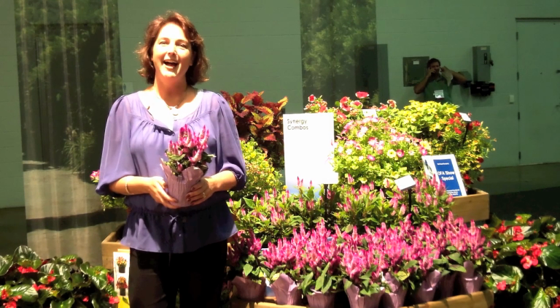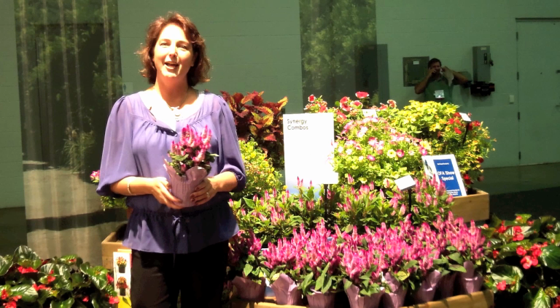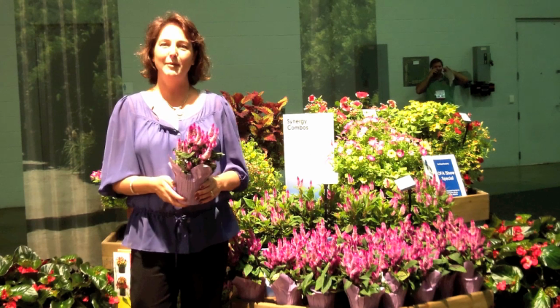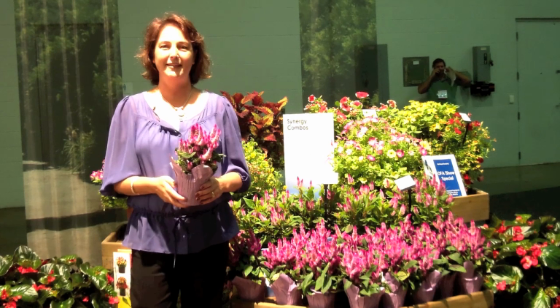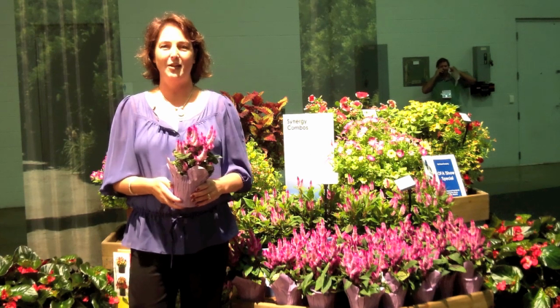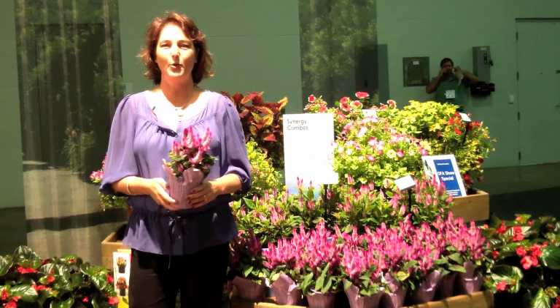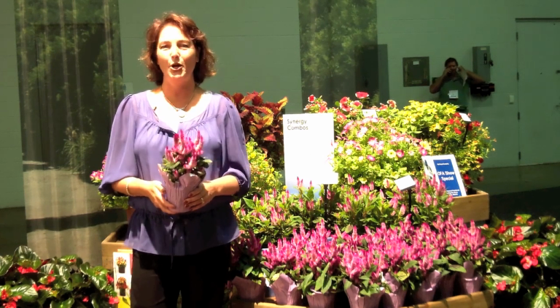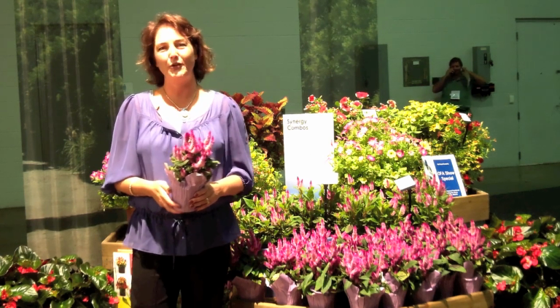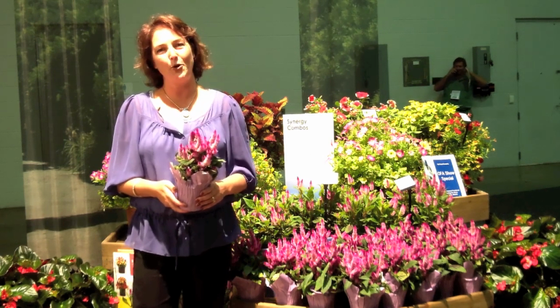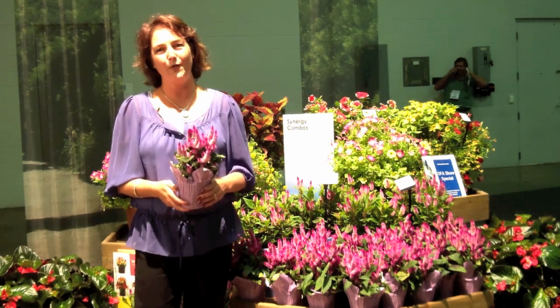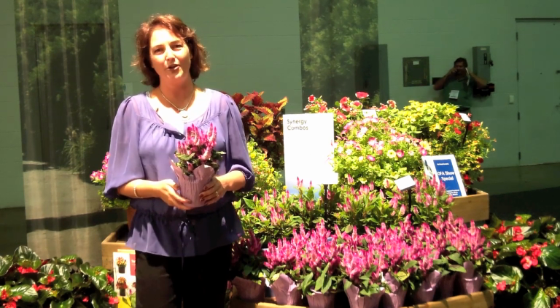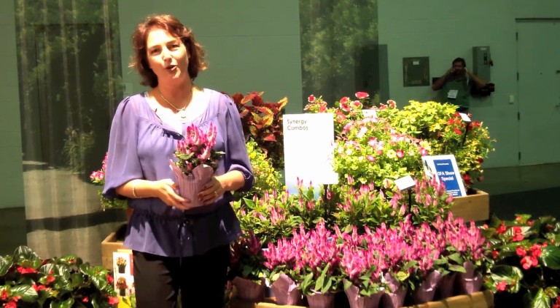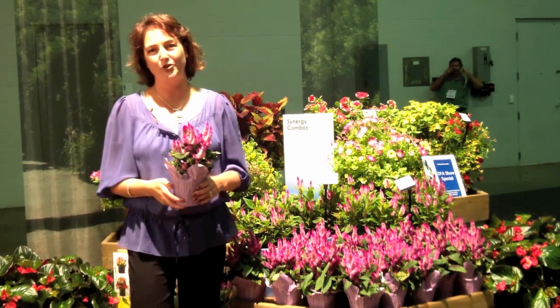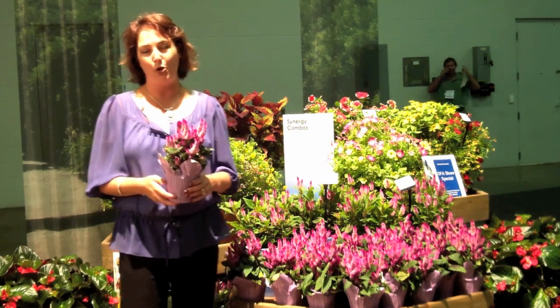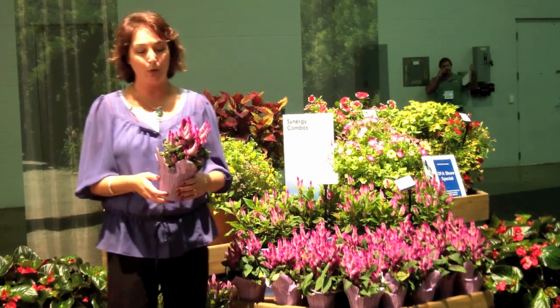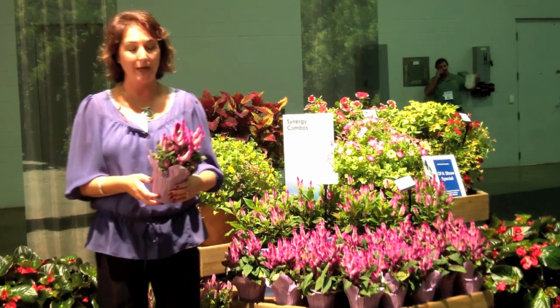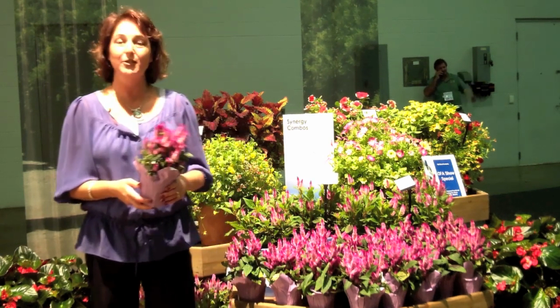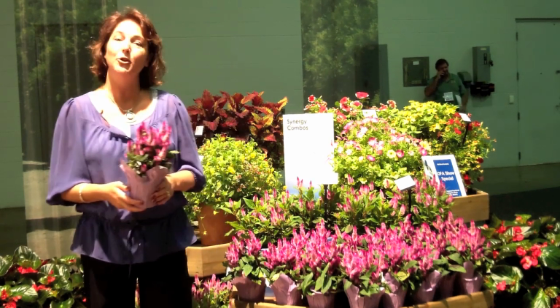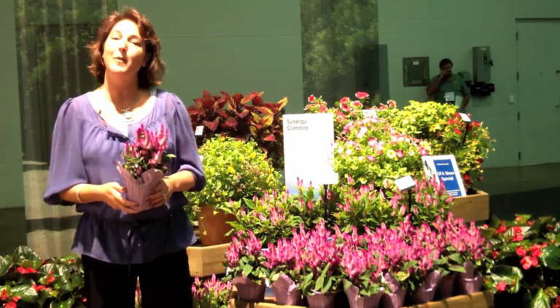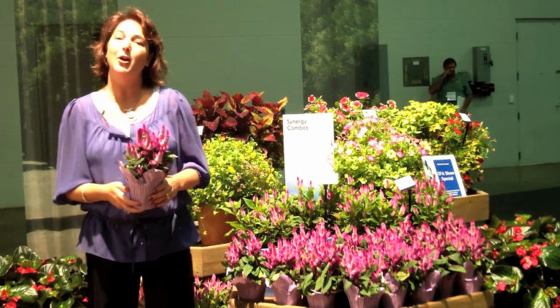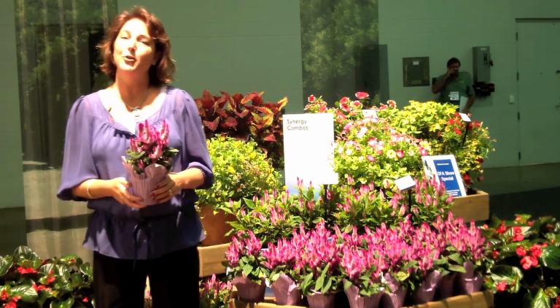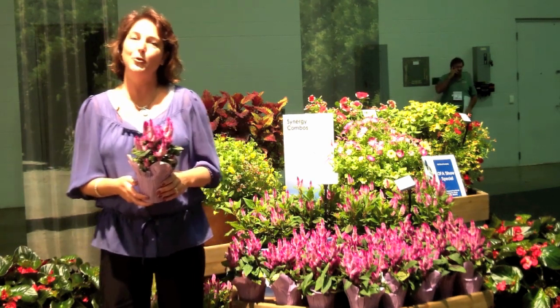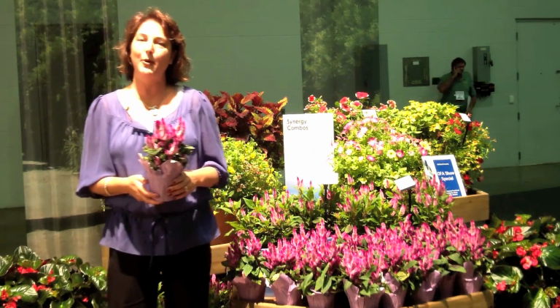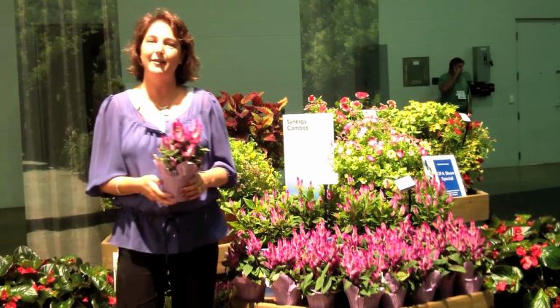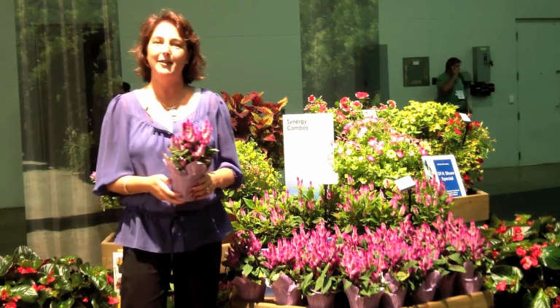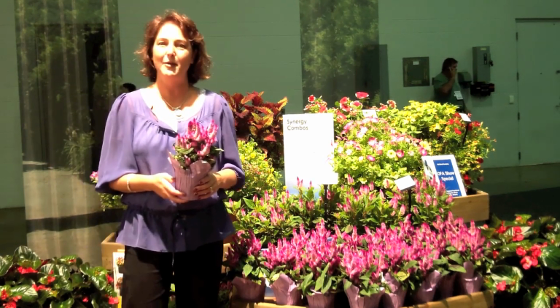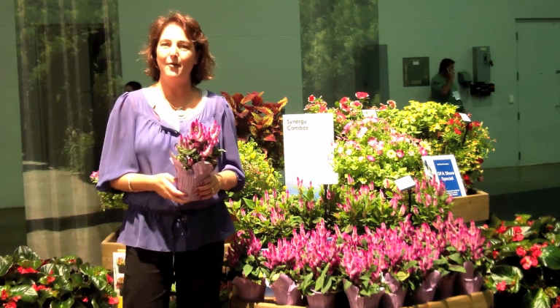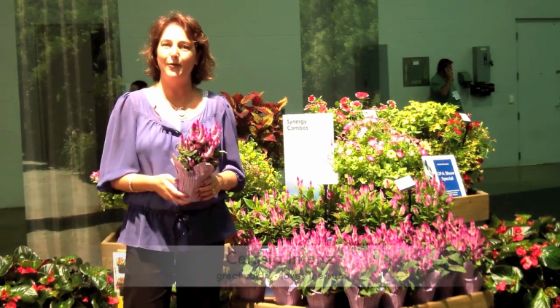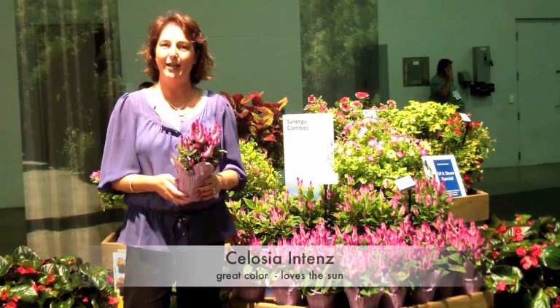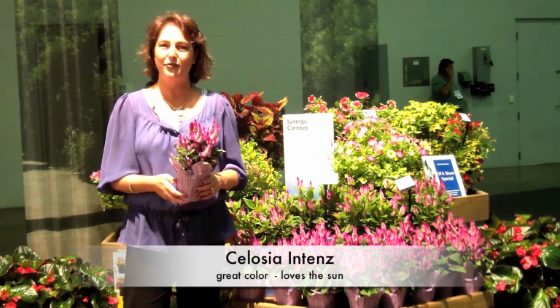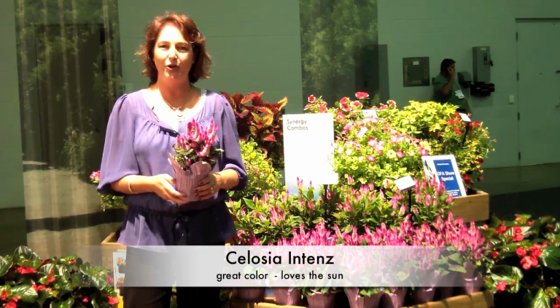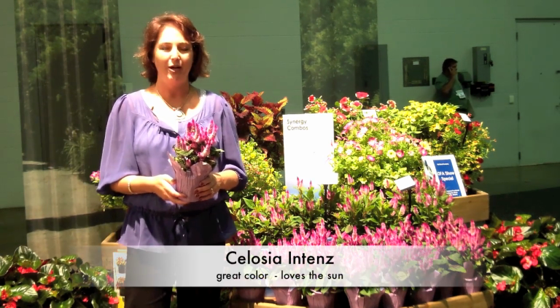Hi, I'm Lisa, and we're here at the OFA trade show, where we get to learn about all the new products coming out for the next year.